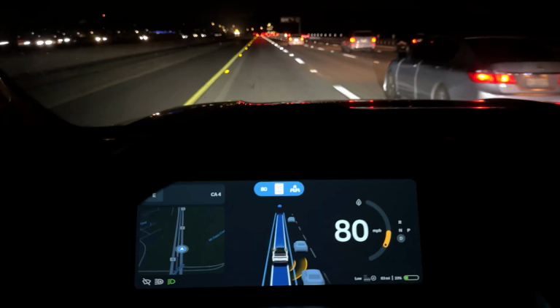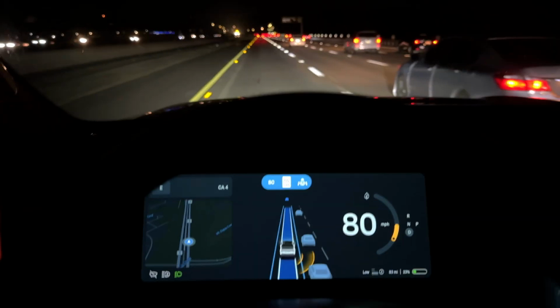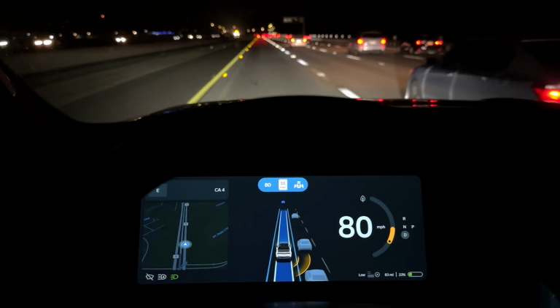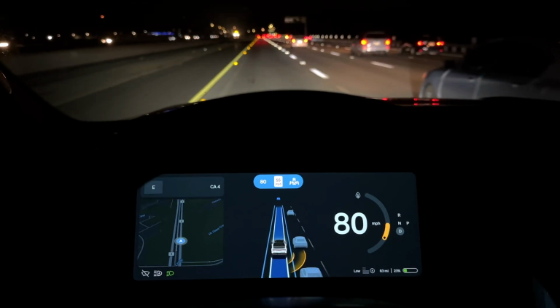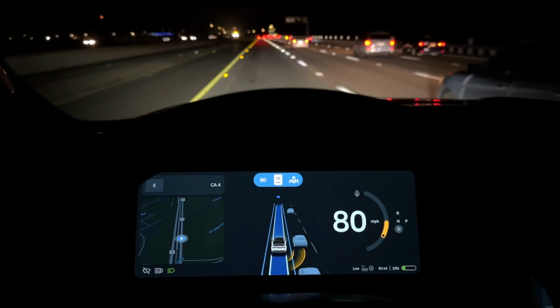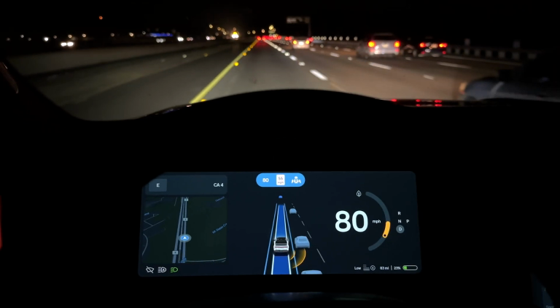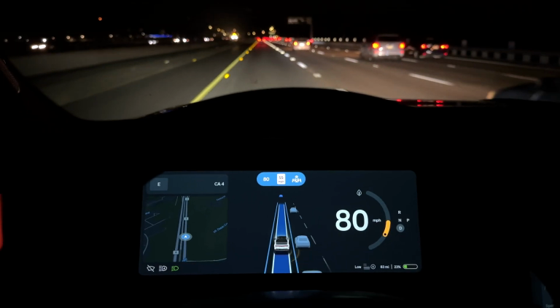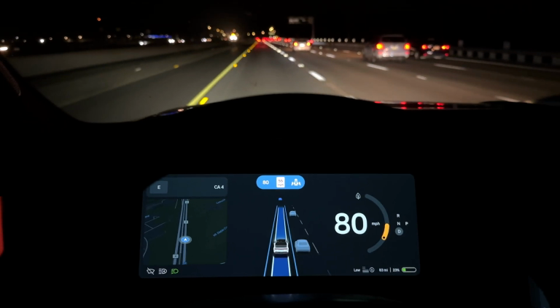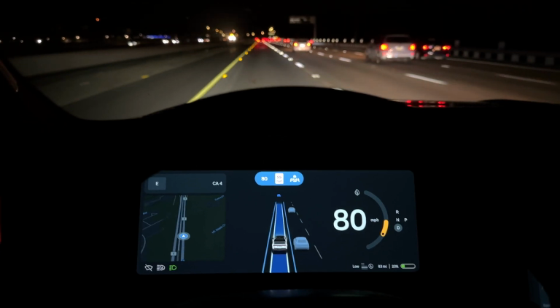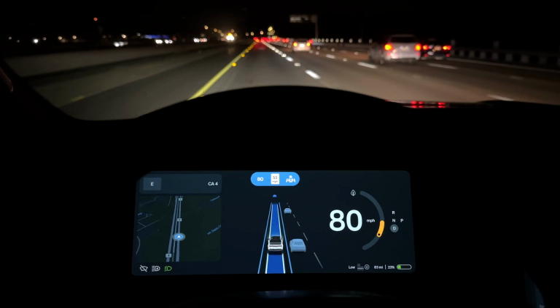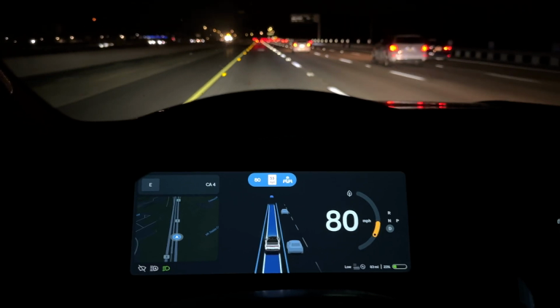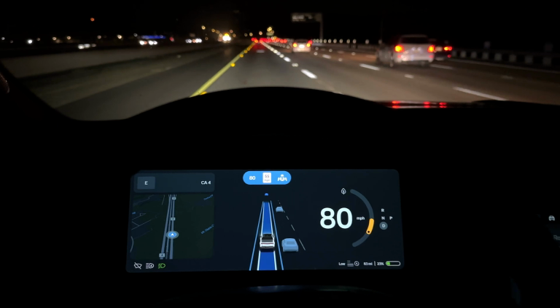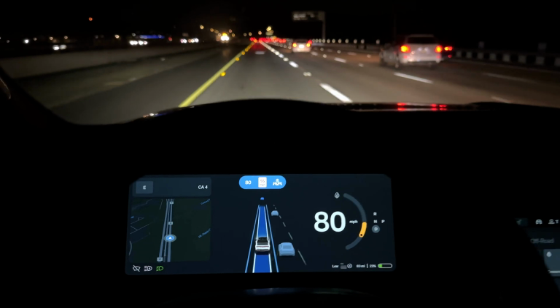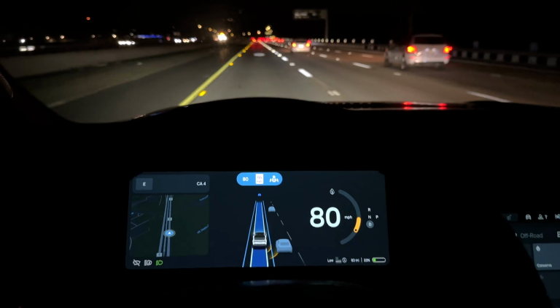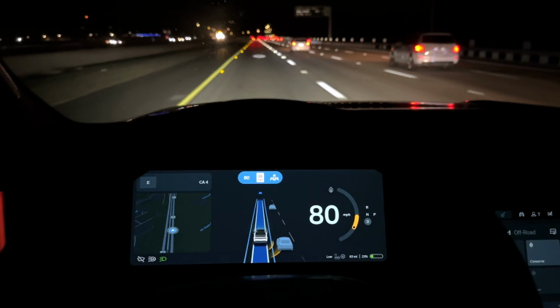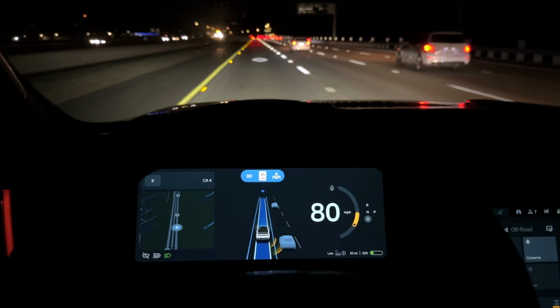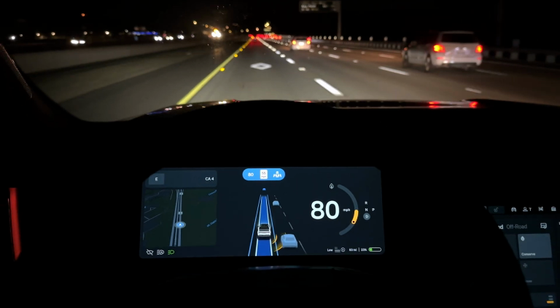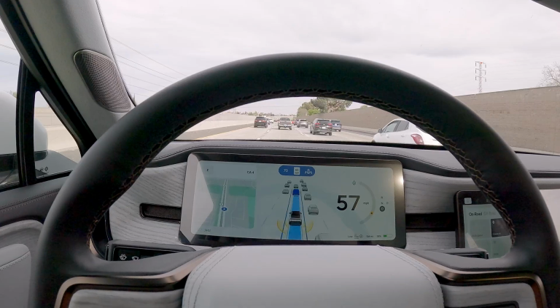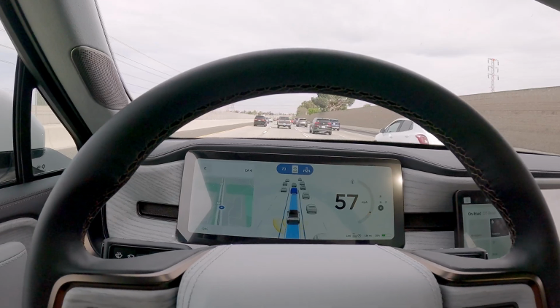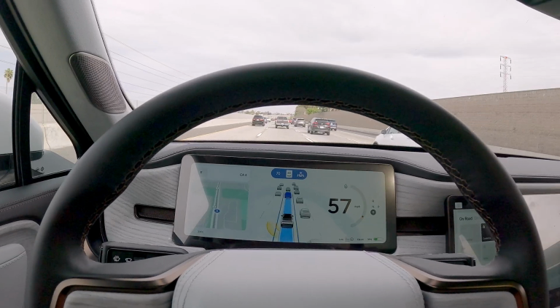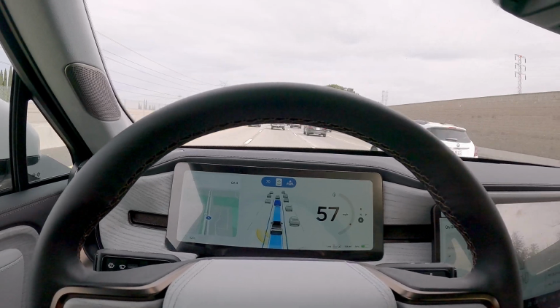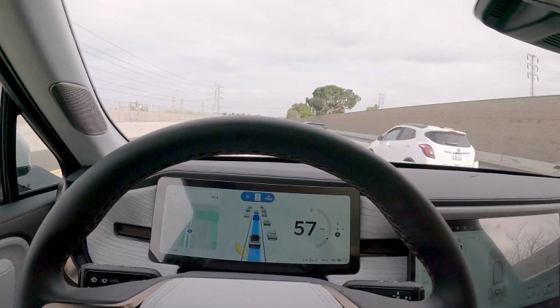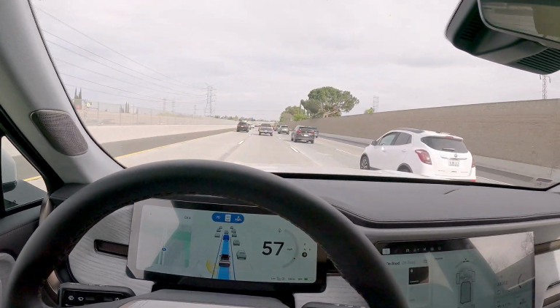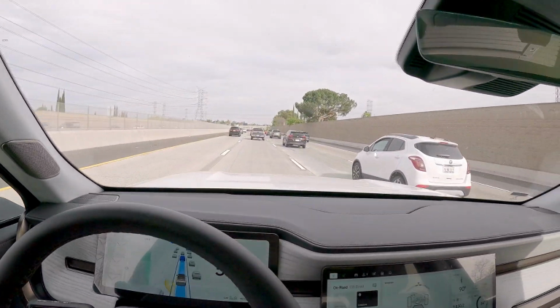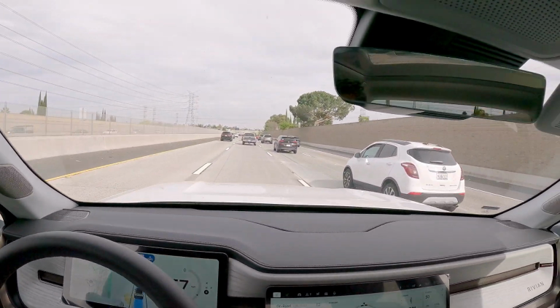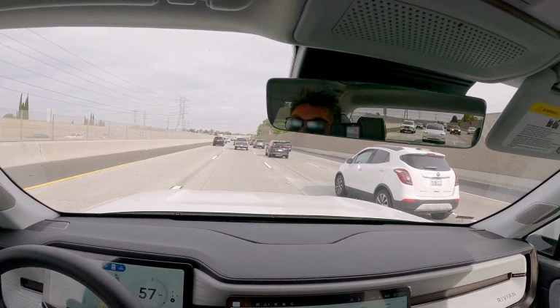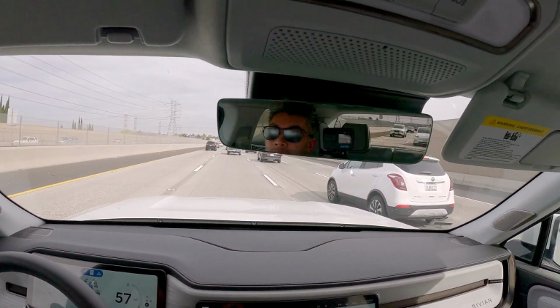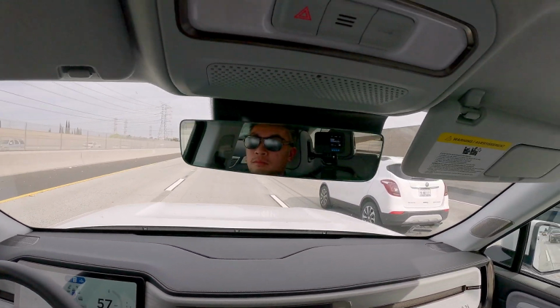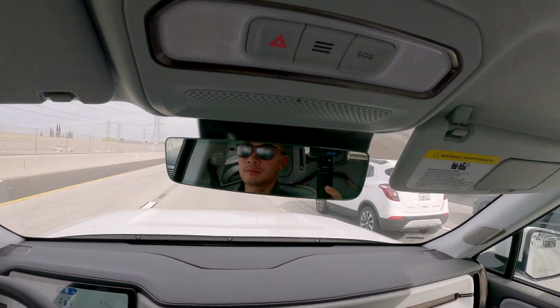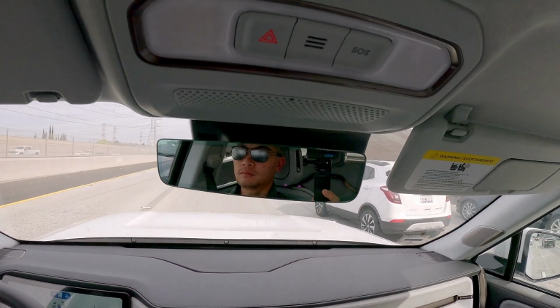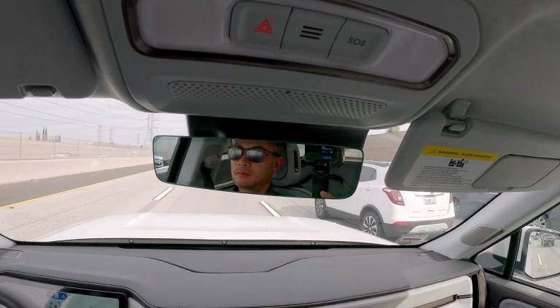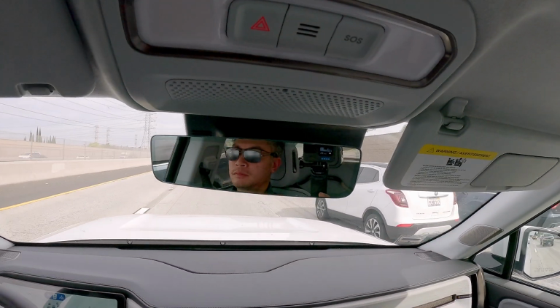Does the face tracking work at night? Yes, it does. And does it work with sunglasses on? Yes, it does.